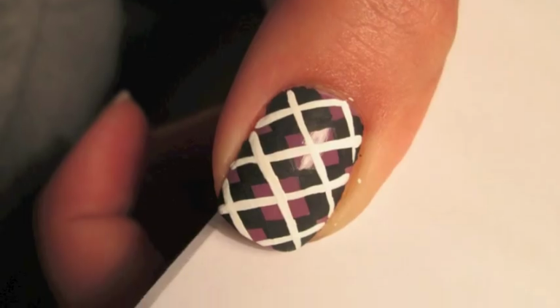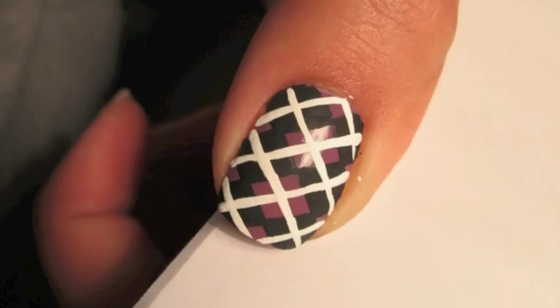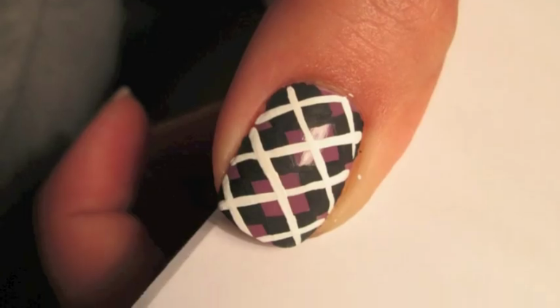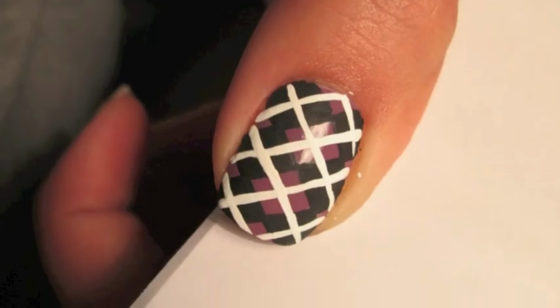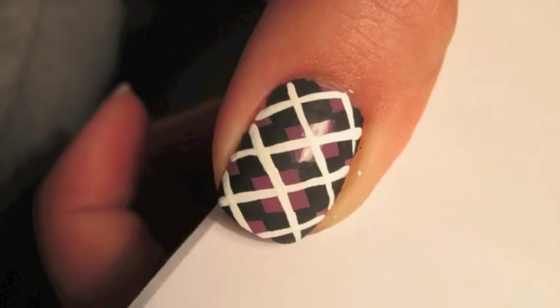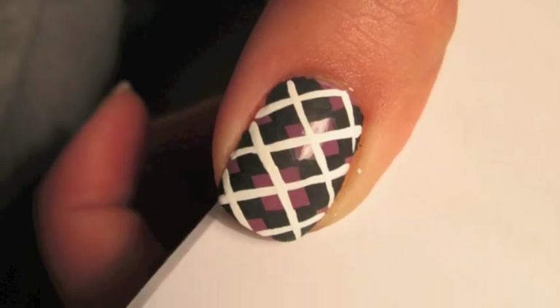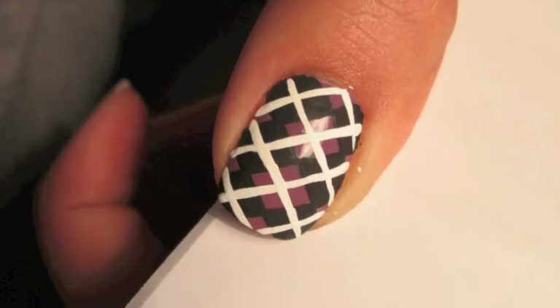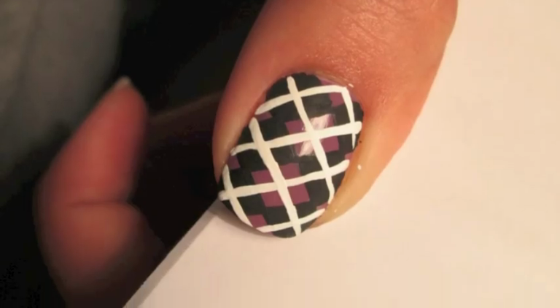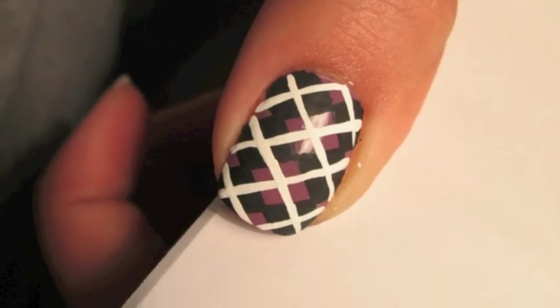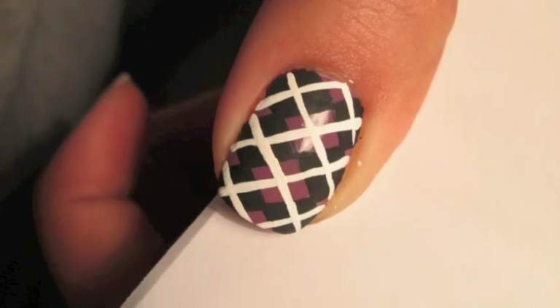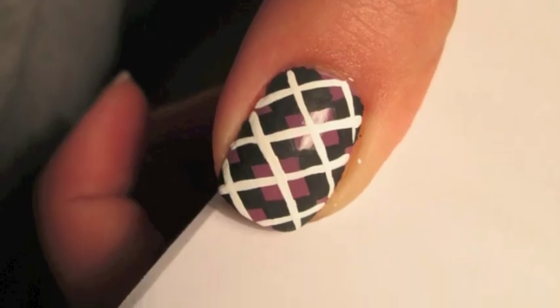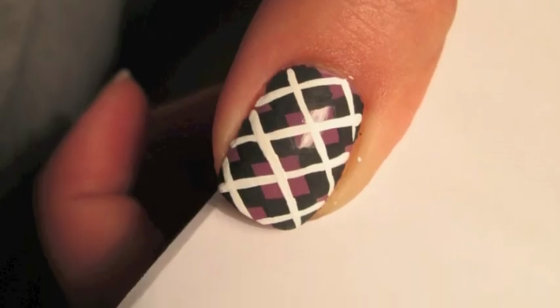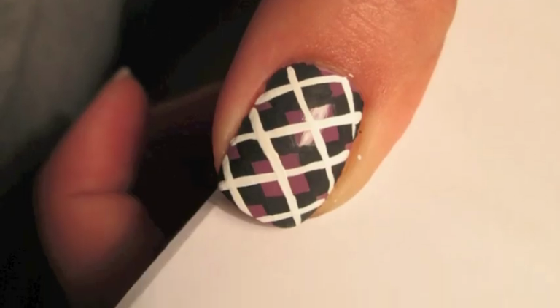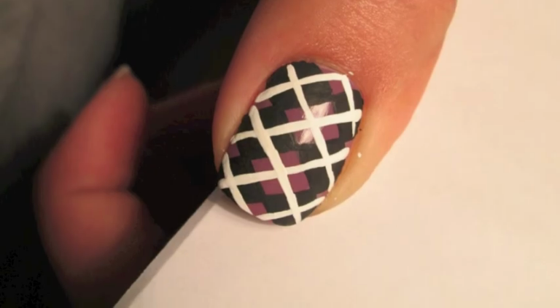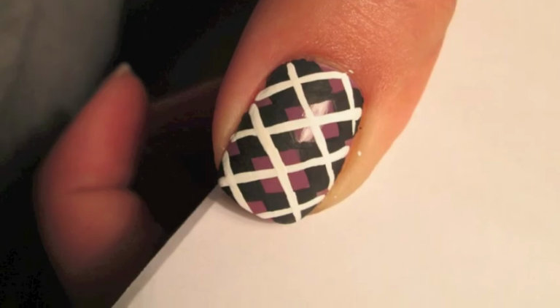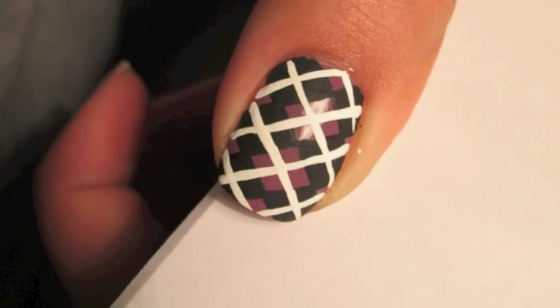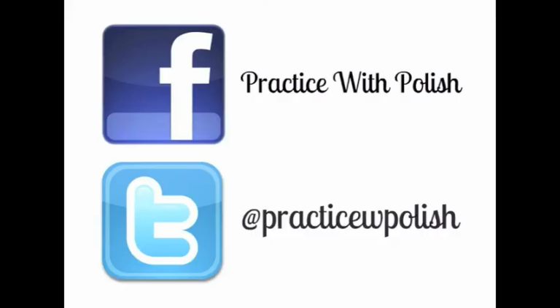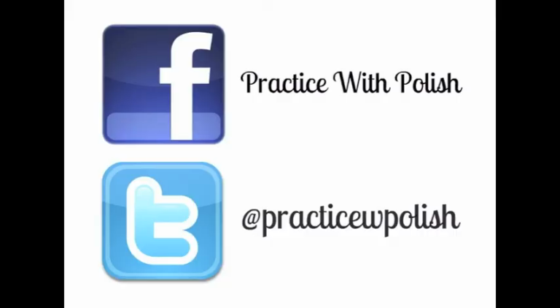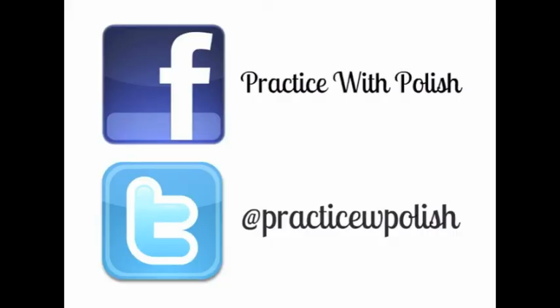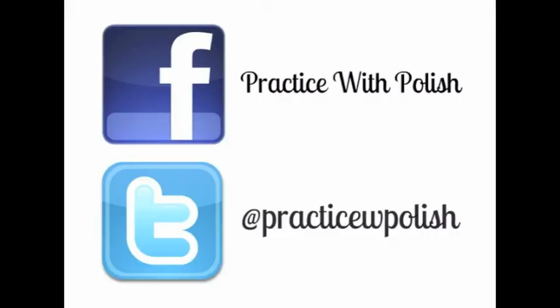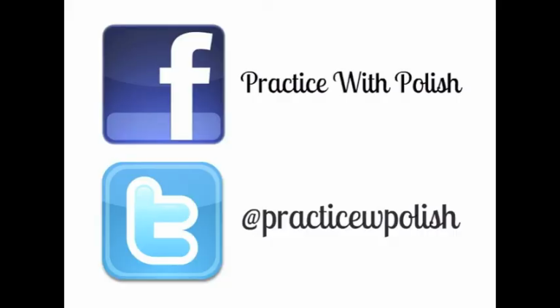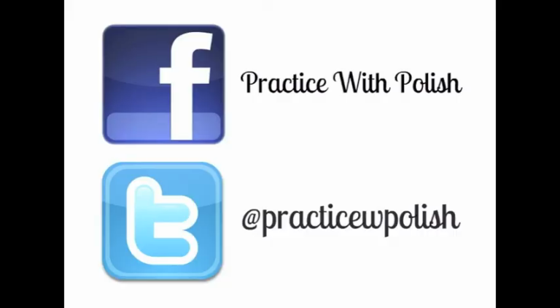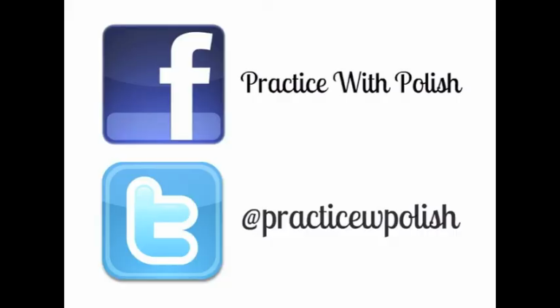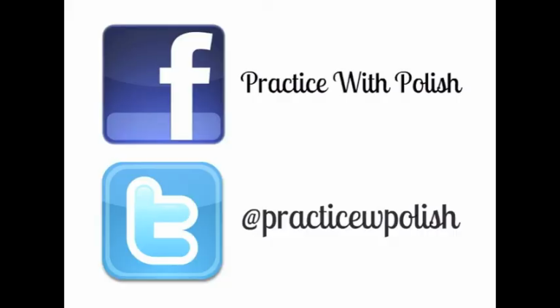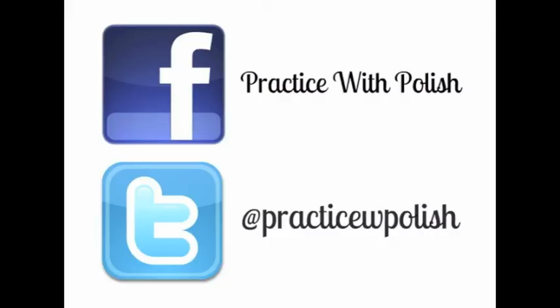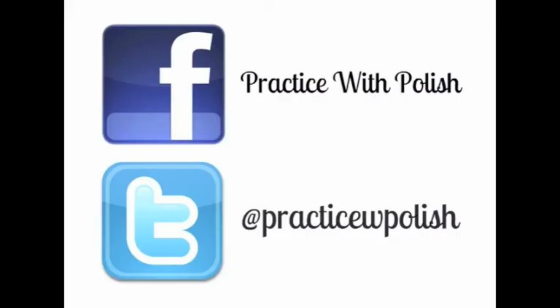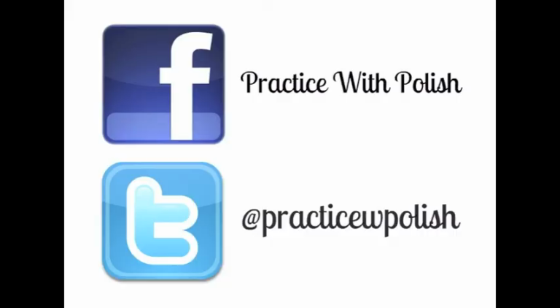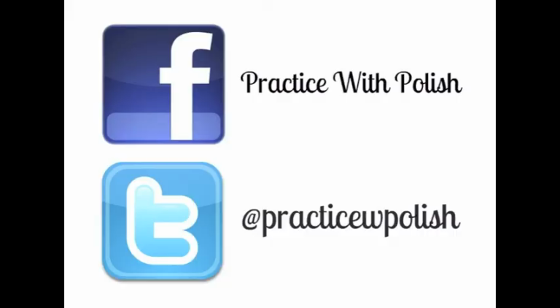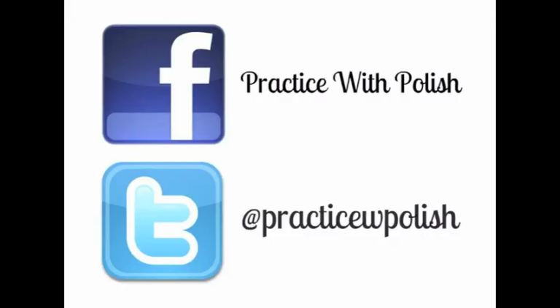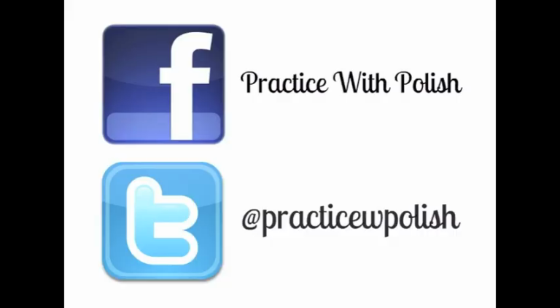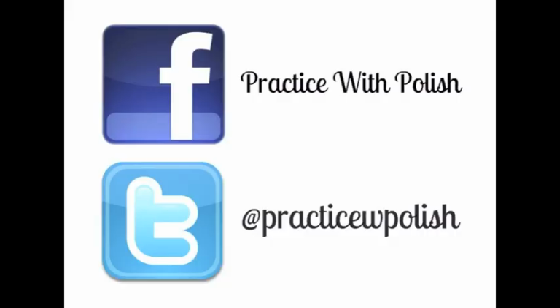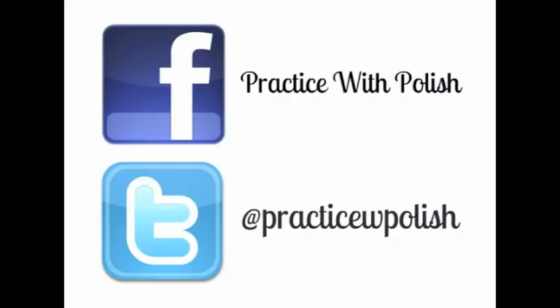I hope you guys enjoyed this look. Don't forget to add me on Facebook and Twitter, and I'll see you guys next time.